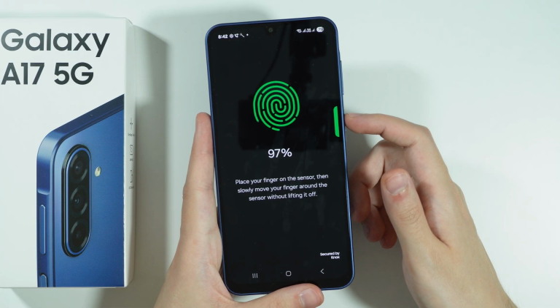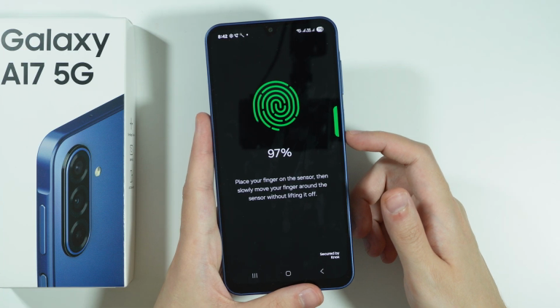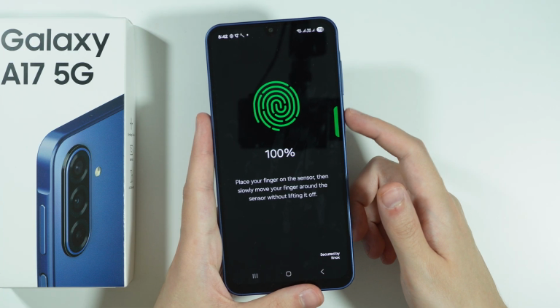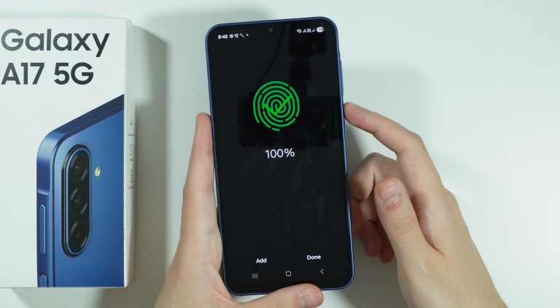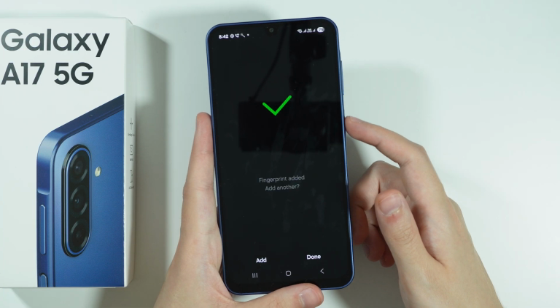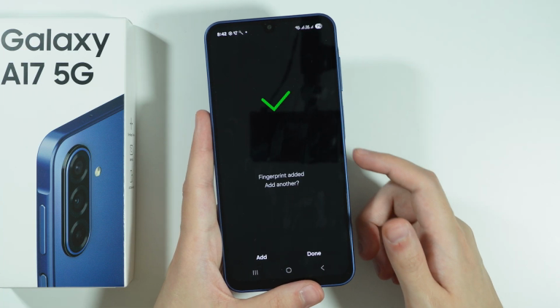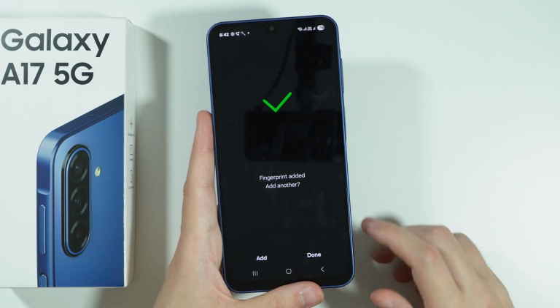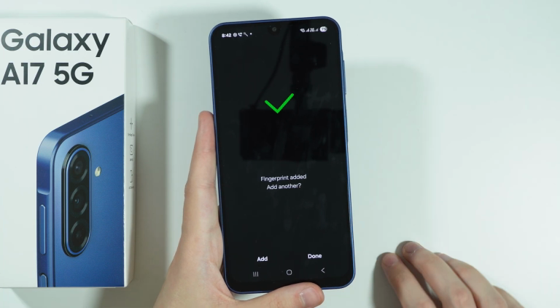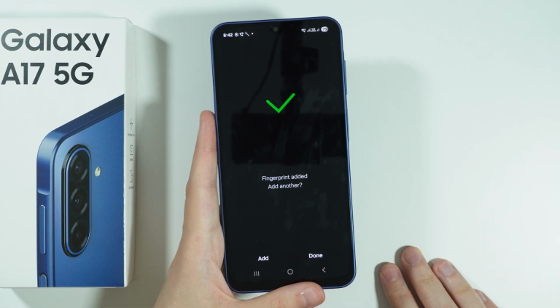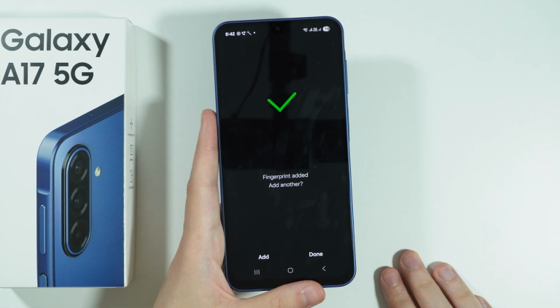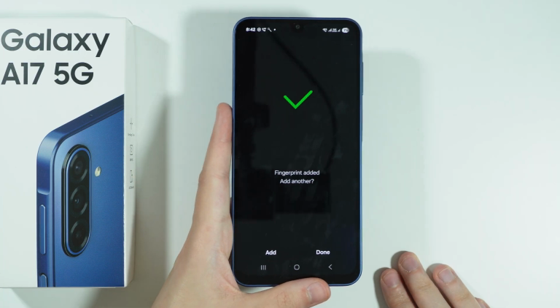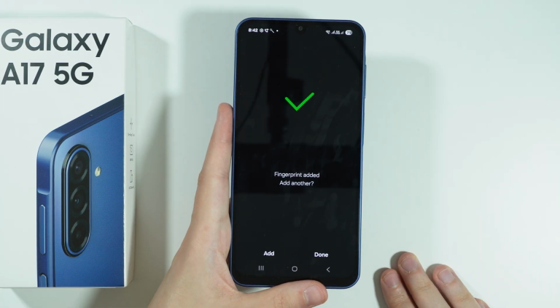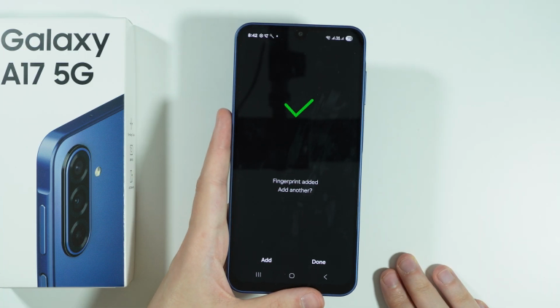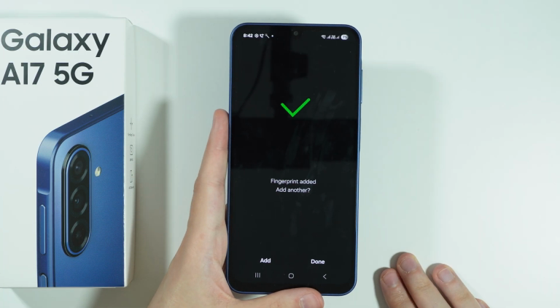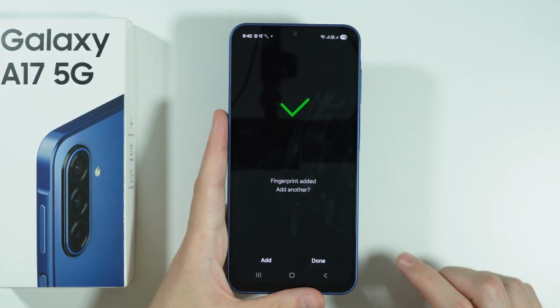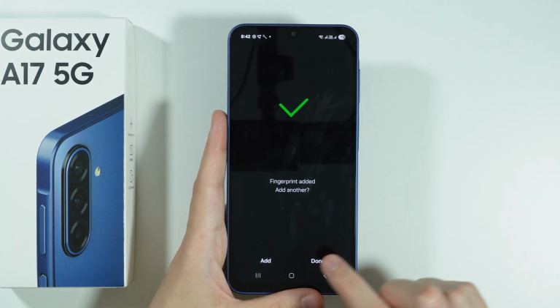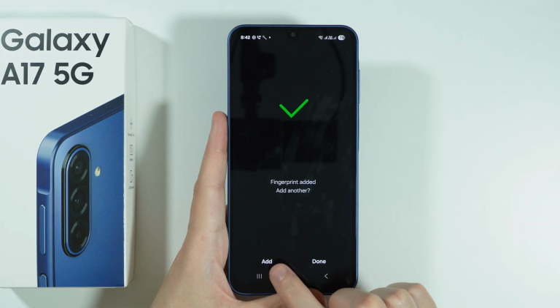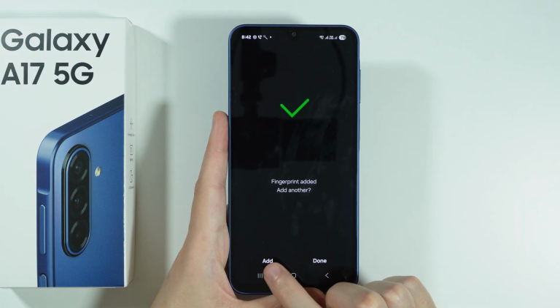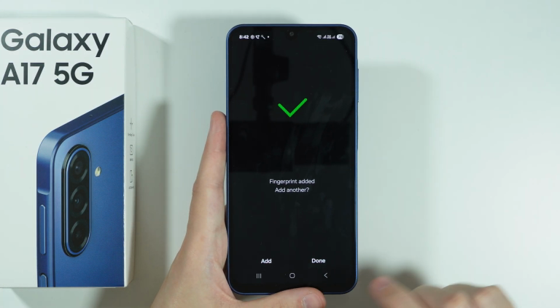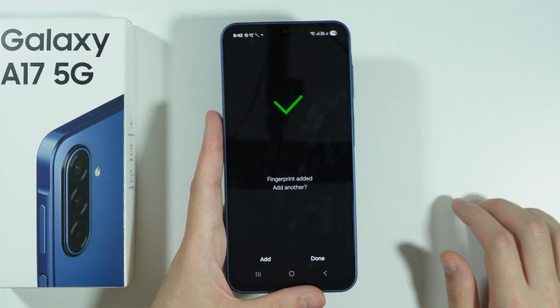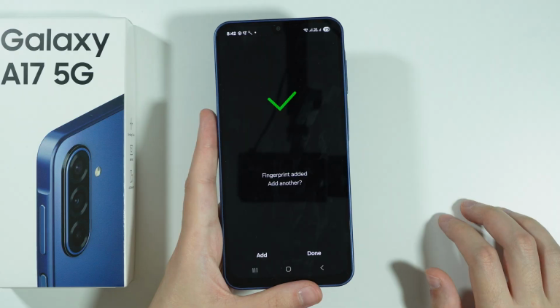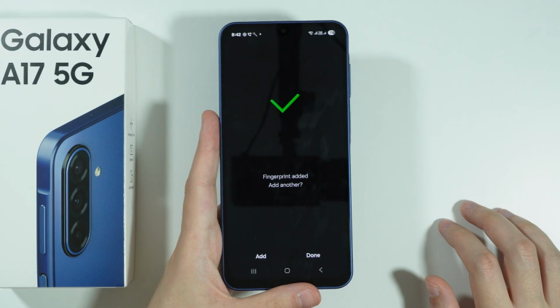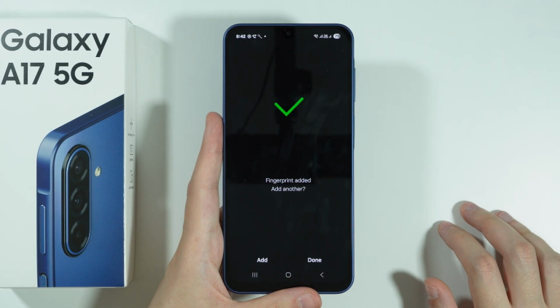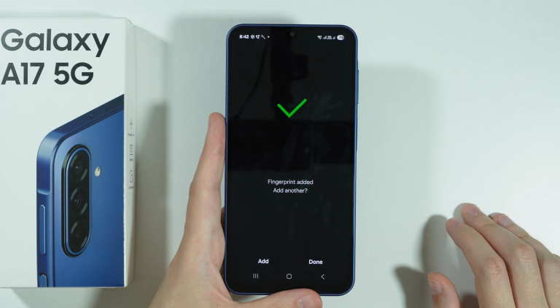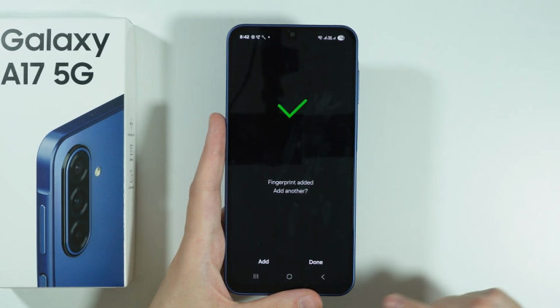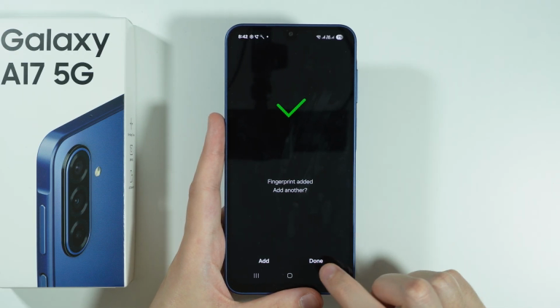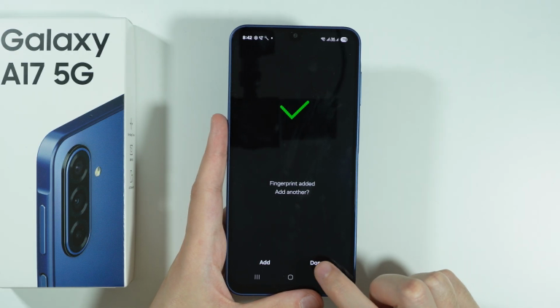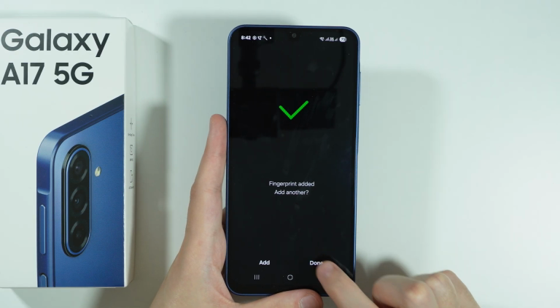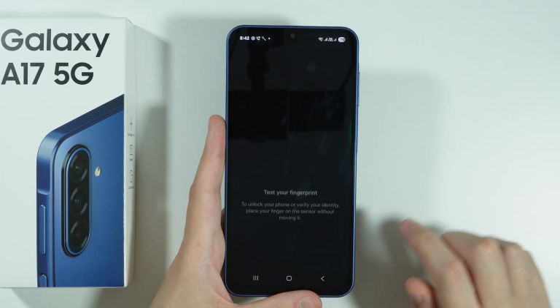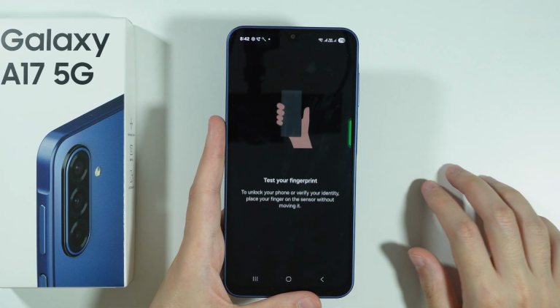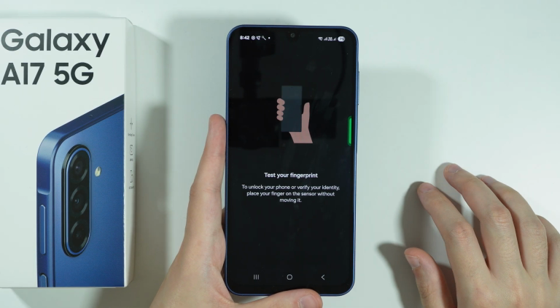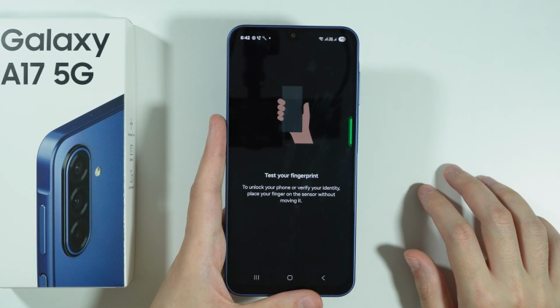Continue like this until you have 100%. Once it is done, you can add another fingerprint if you want to, or you can simply press Done.